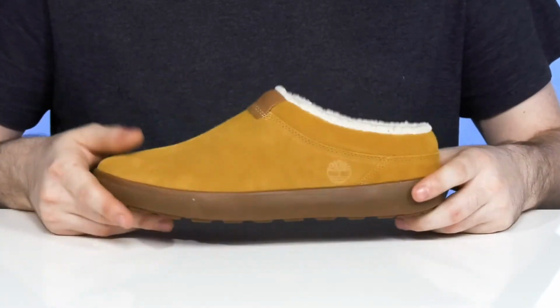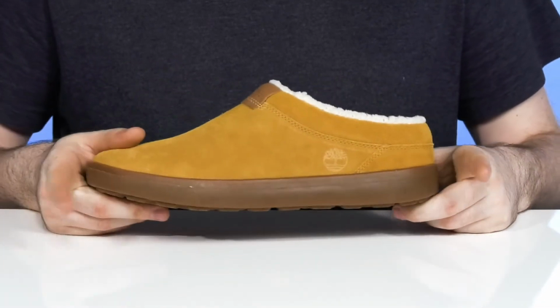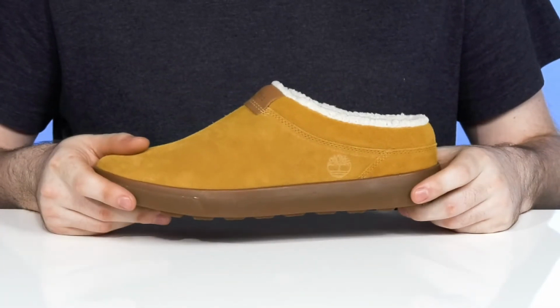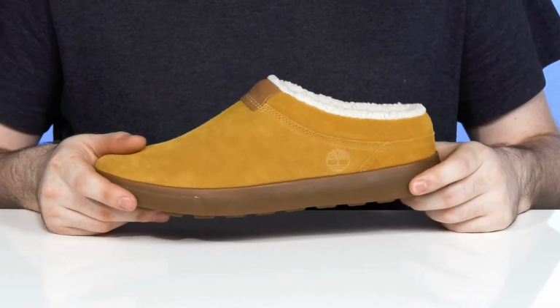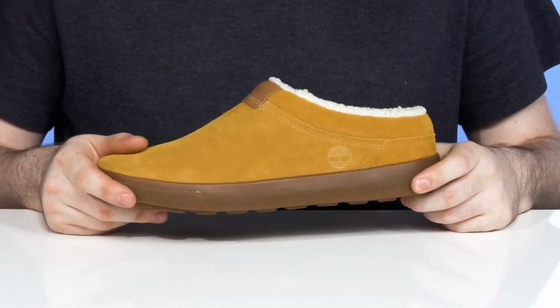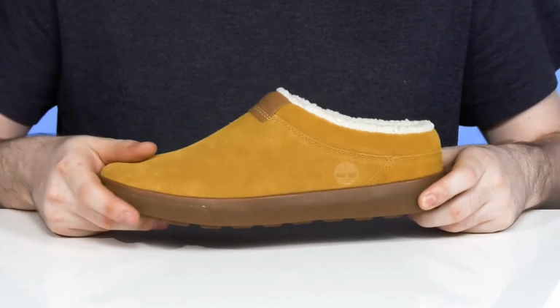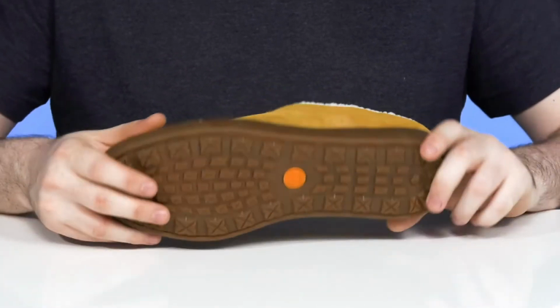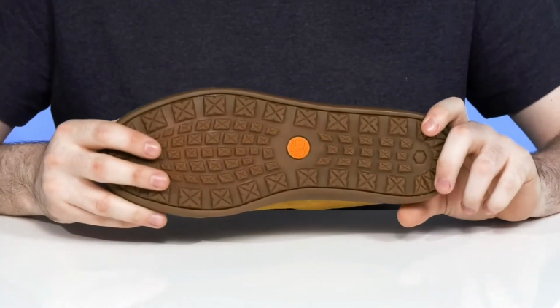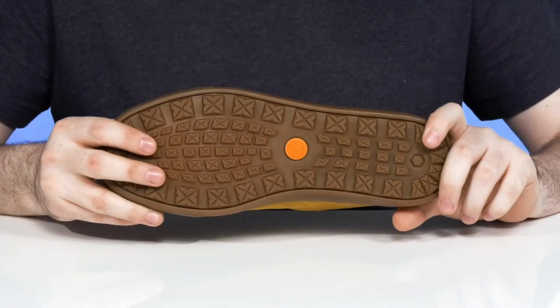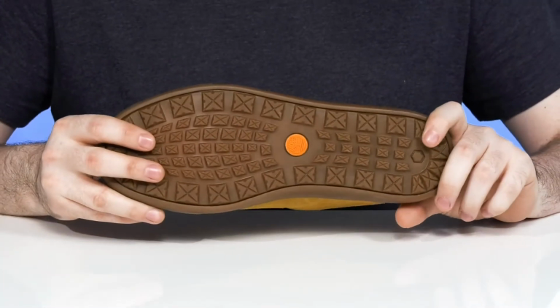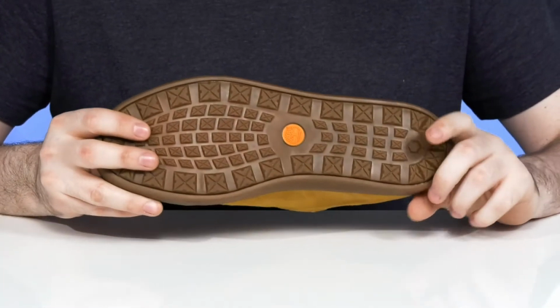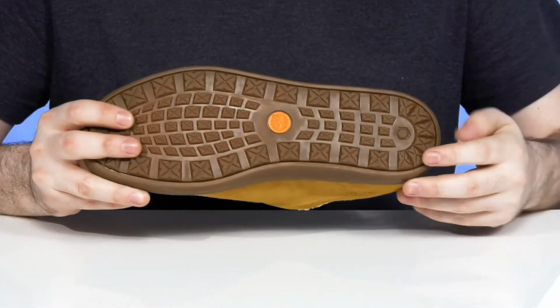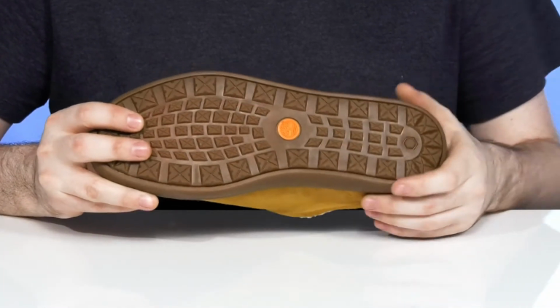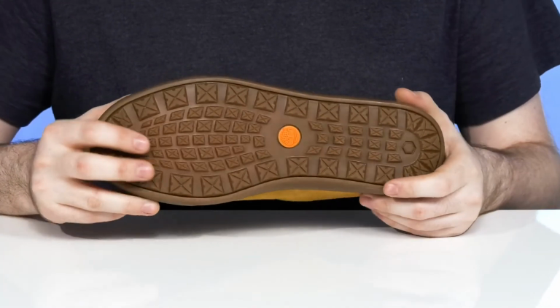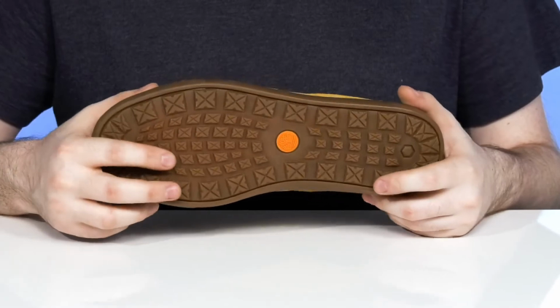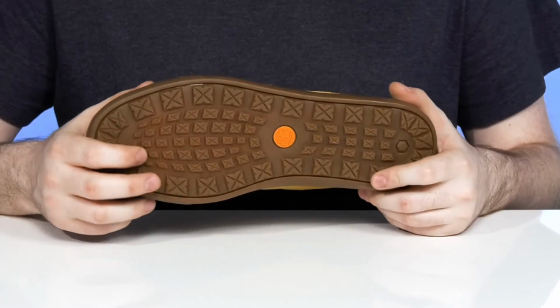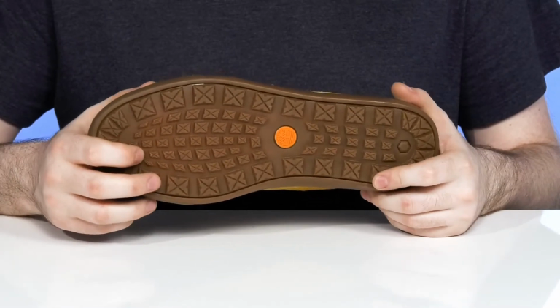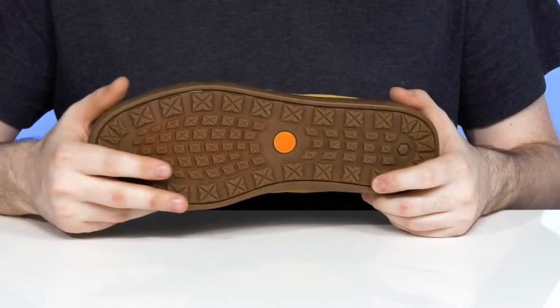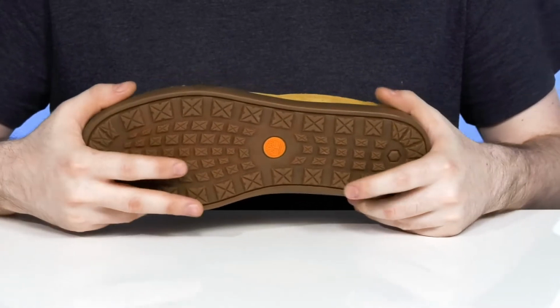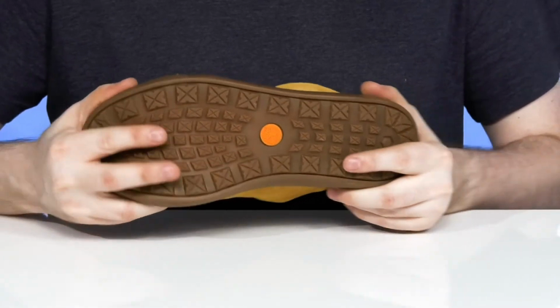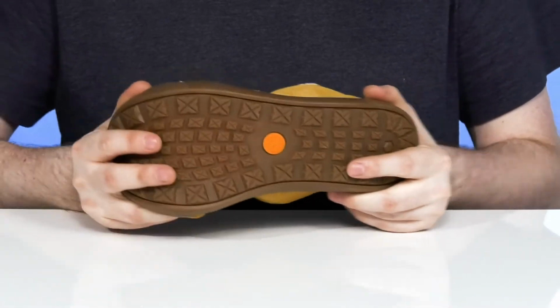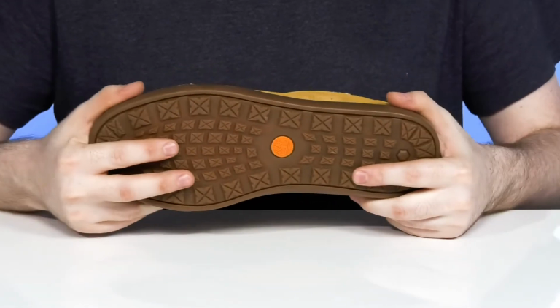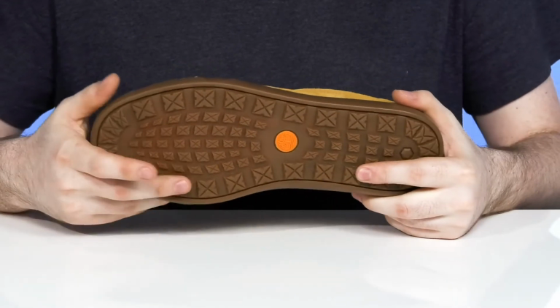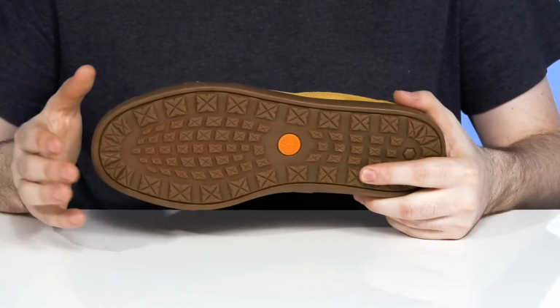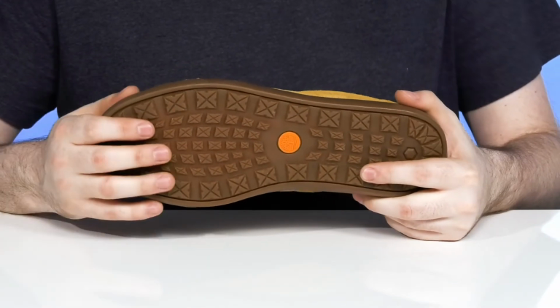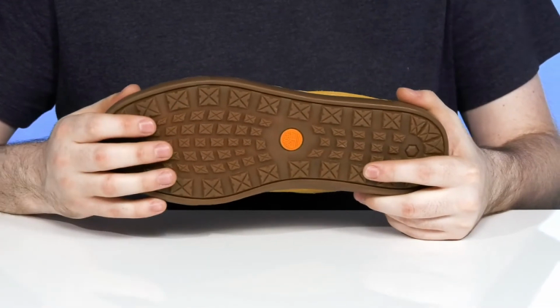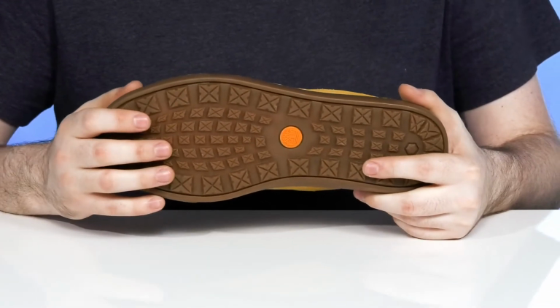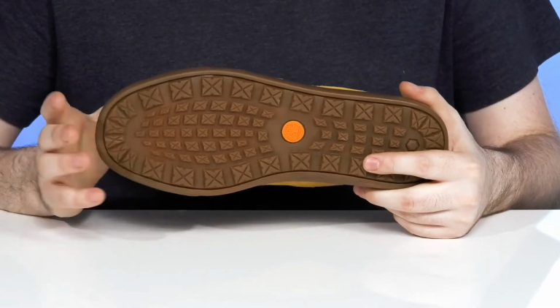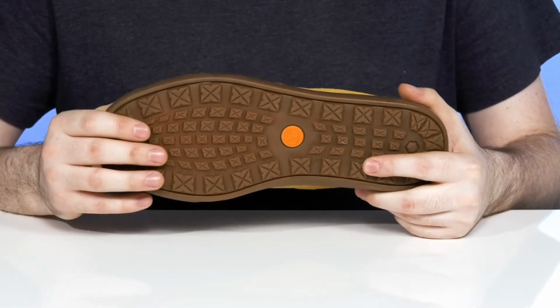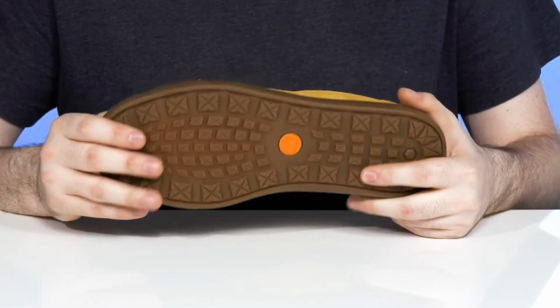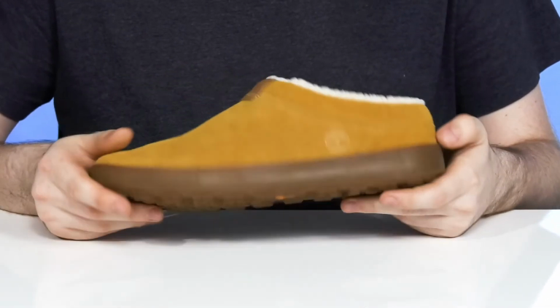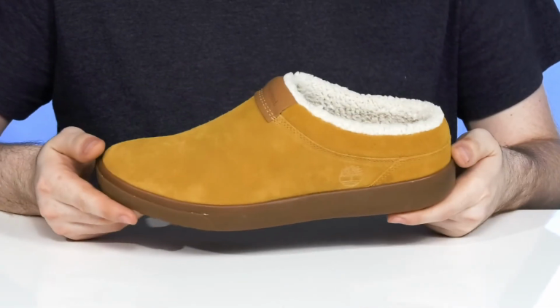Underneath it has a durable rubber lugged outsole that's going to deliver excellent grip and flex, because you know you can't resist going outdoors.